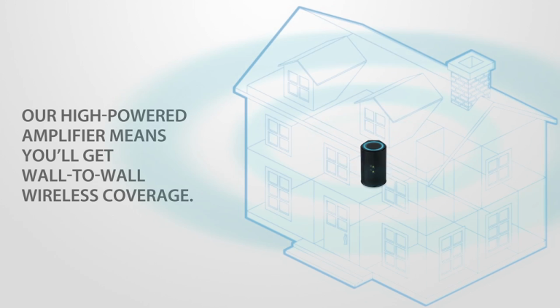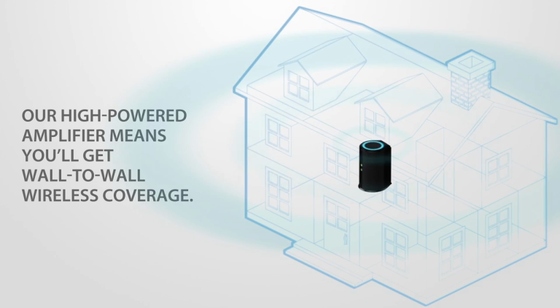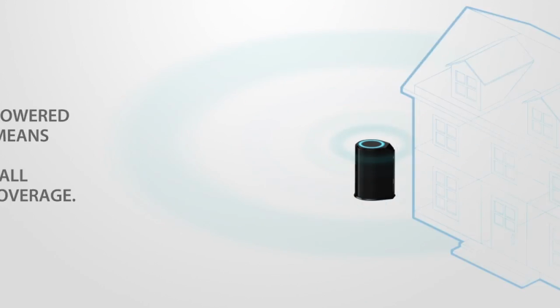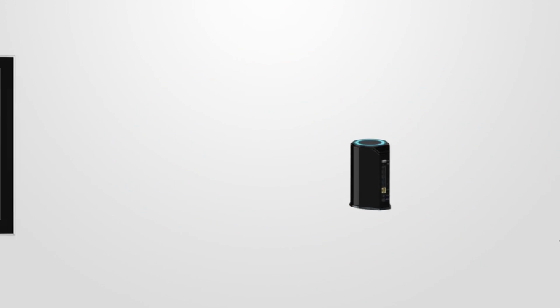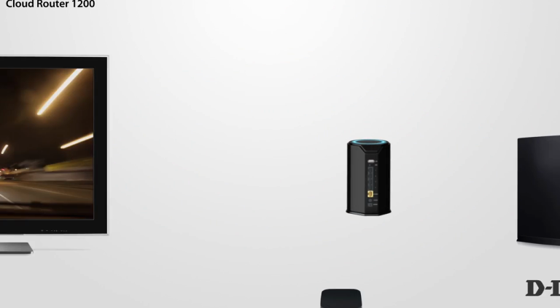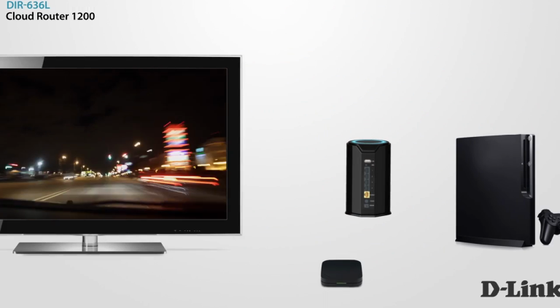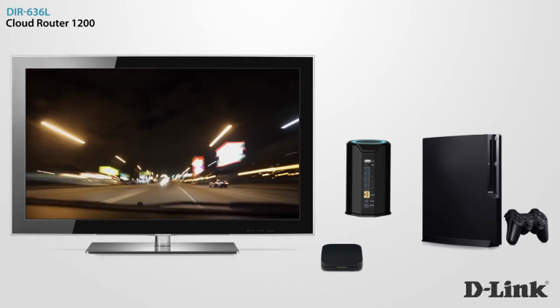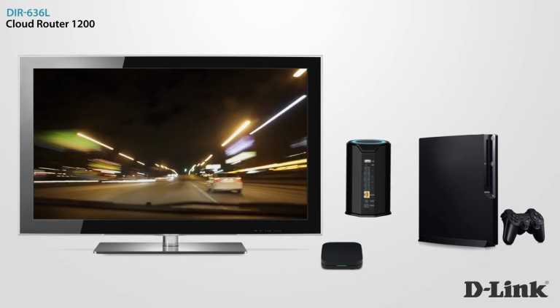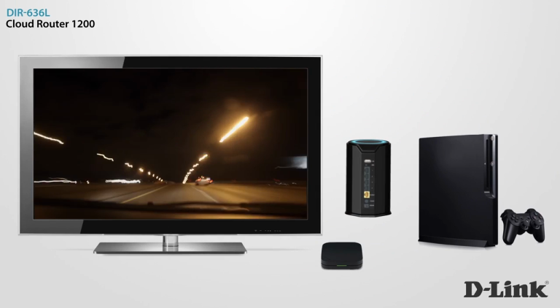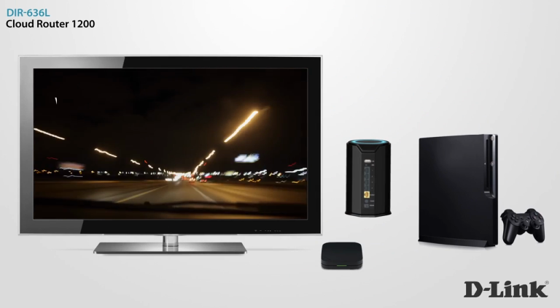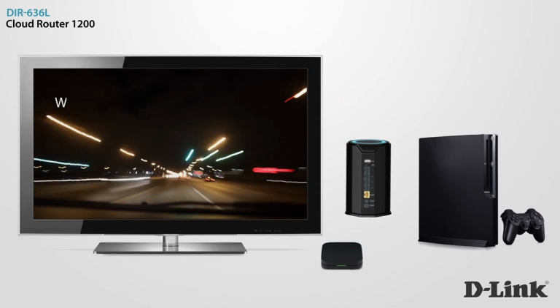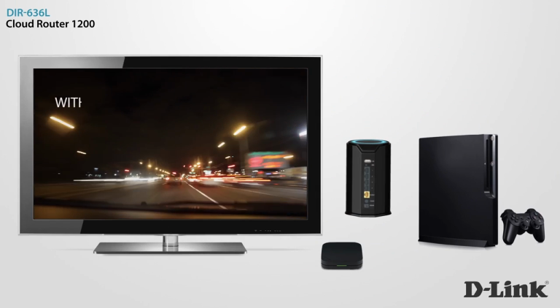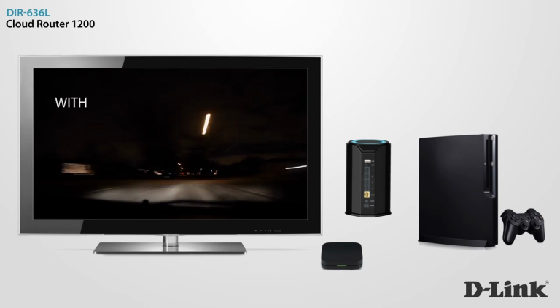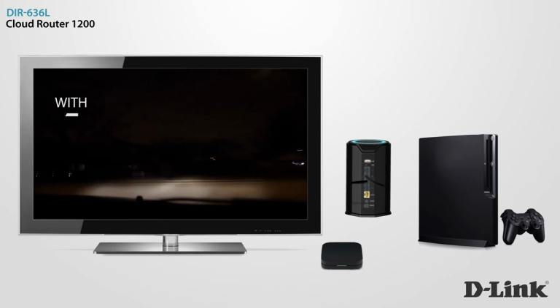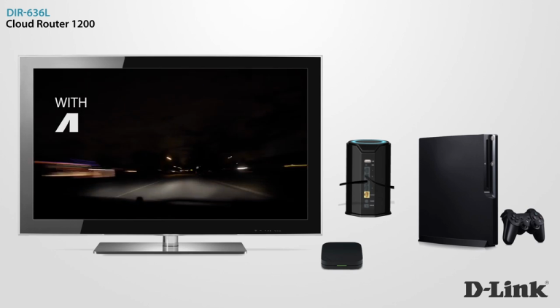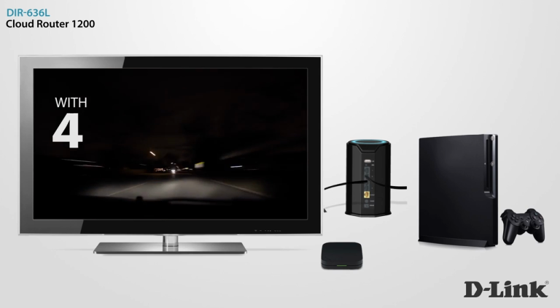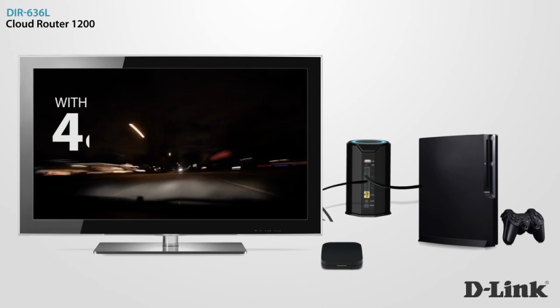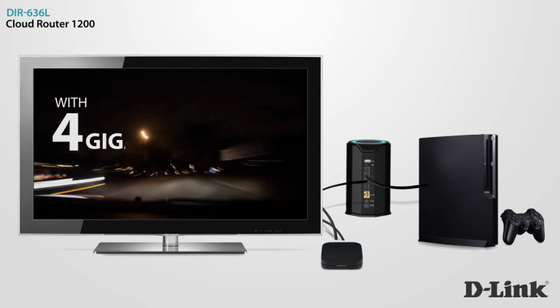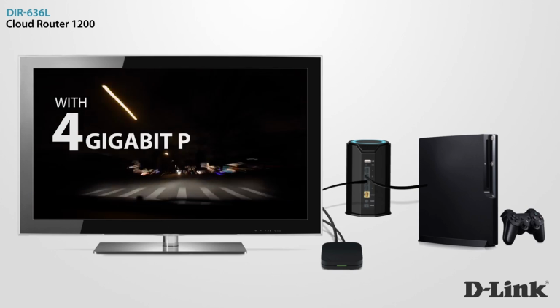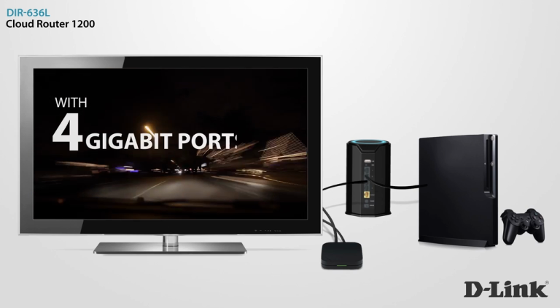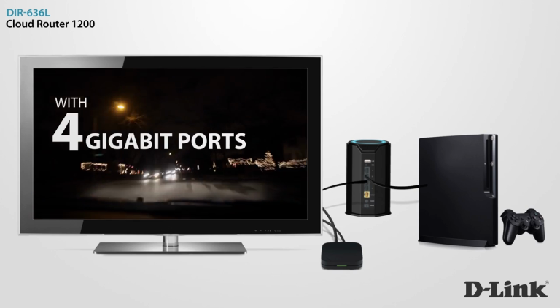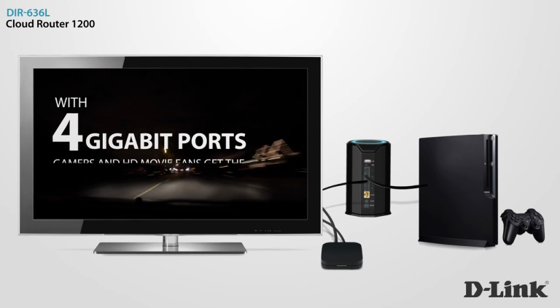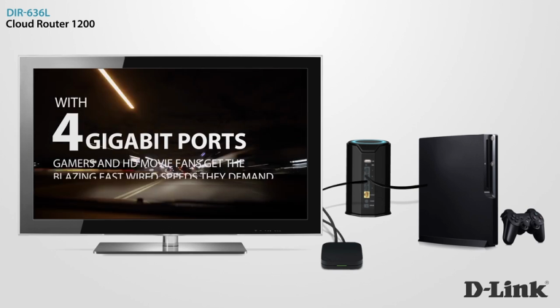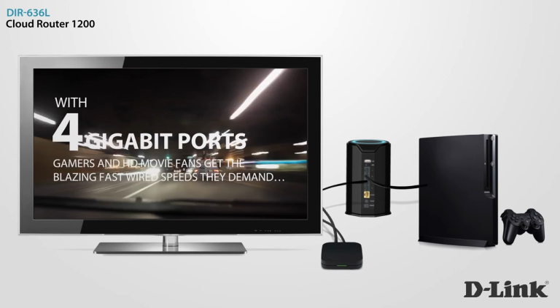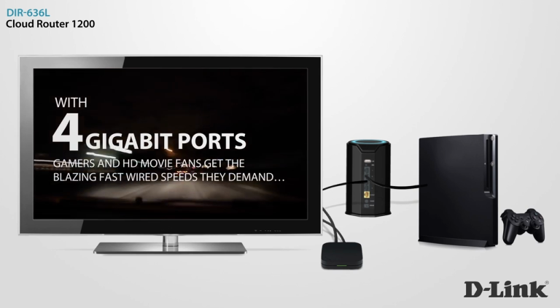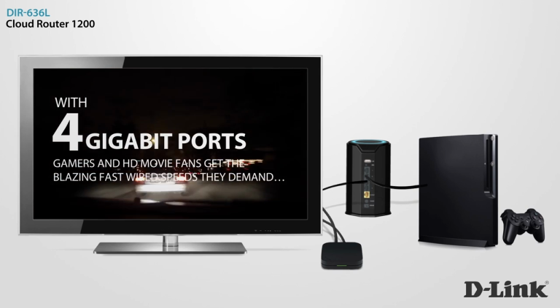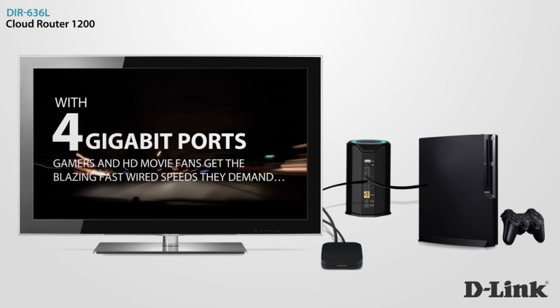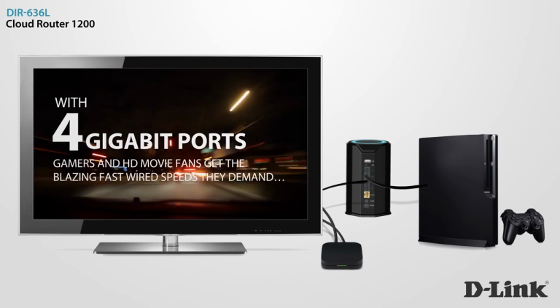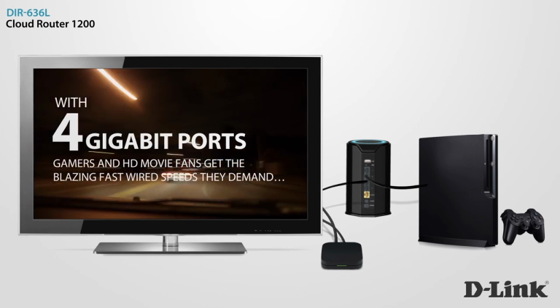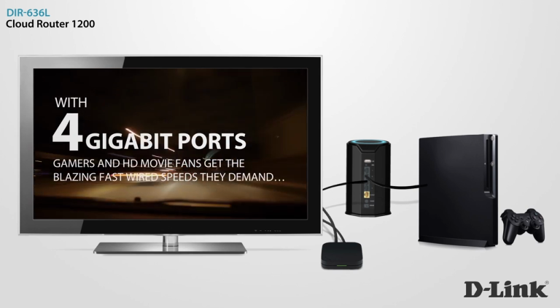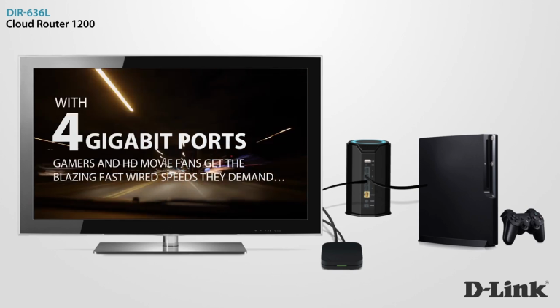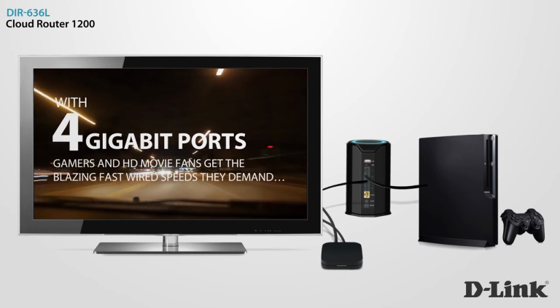Our high-powered amplifier means you'll get wall-to-wall wireless coverage. With 4 gigabit ports, gamers and HD movie fans get the blazing fast wired speeds they demand.